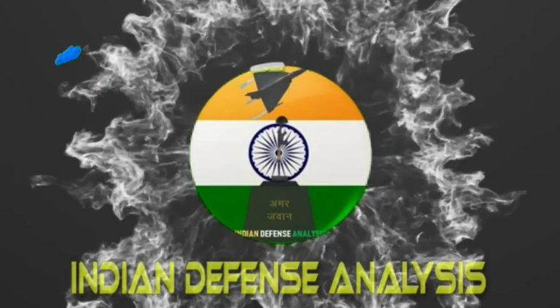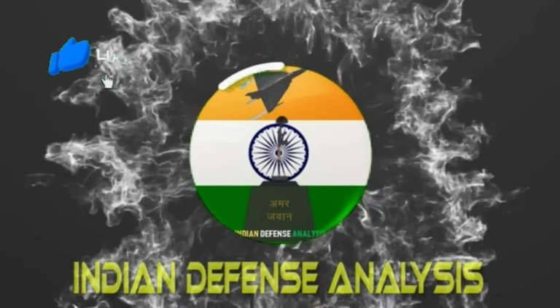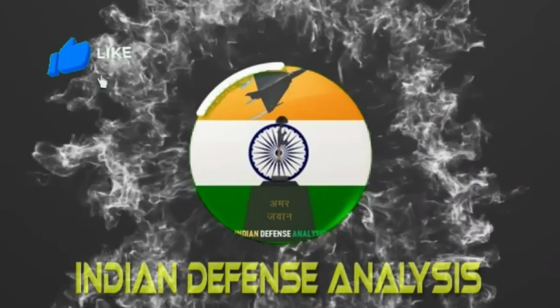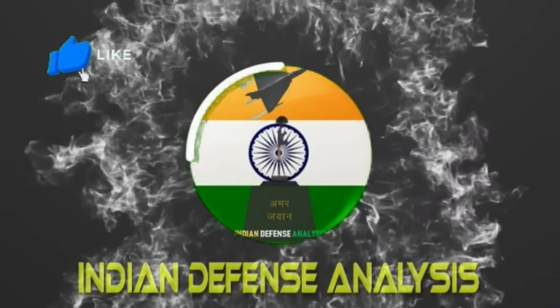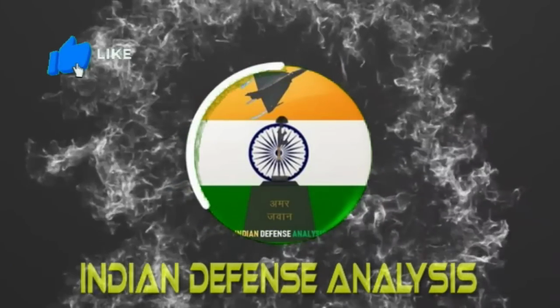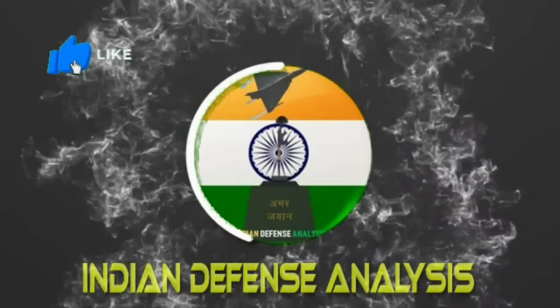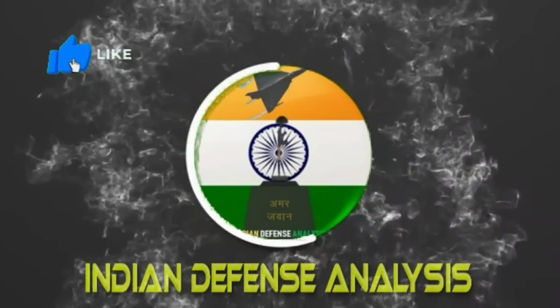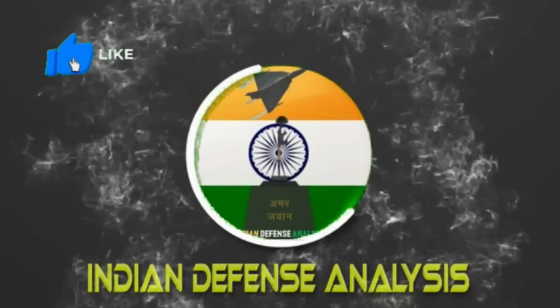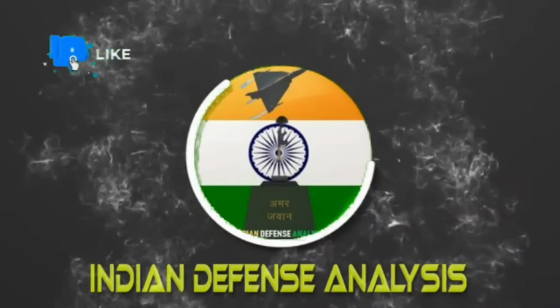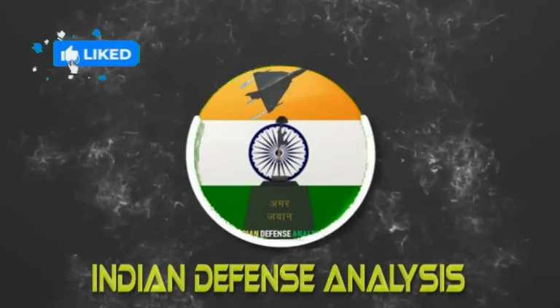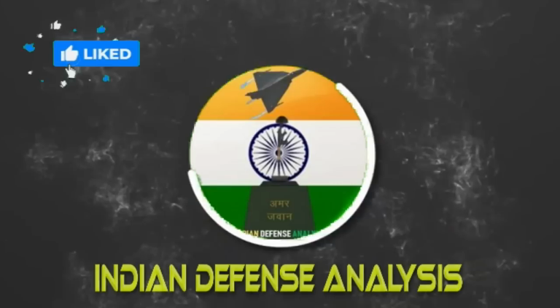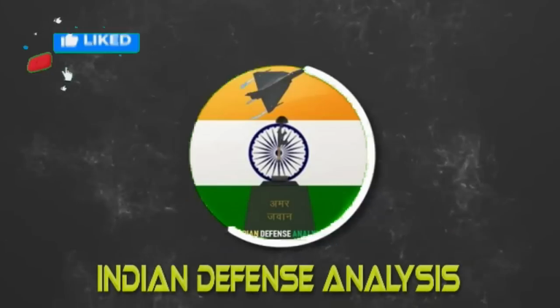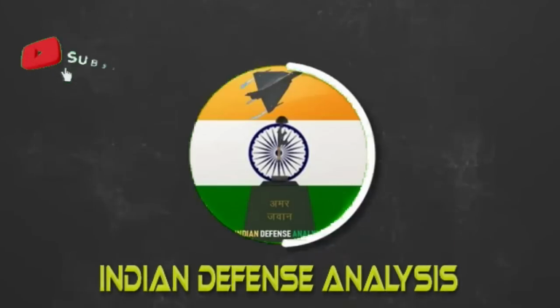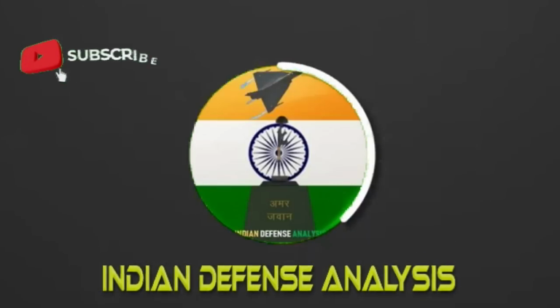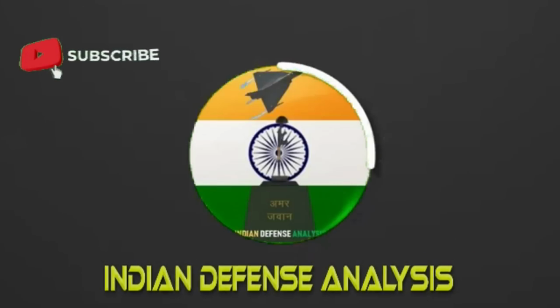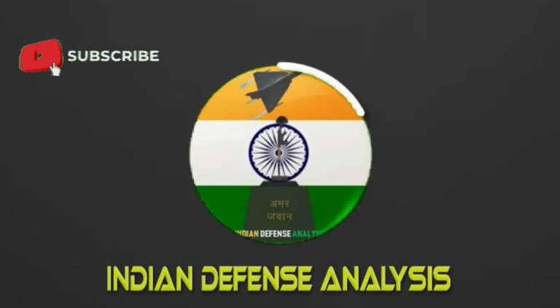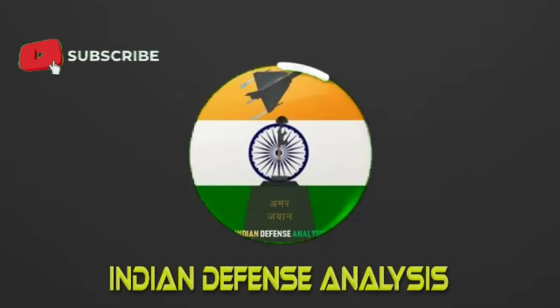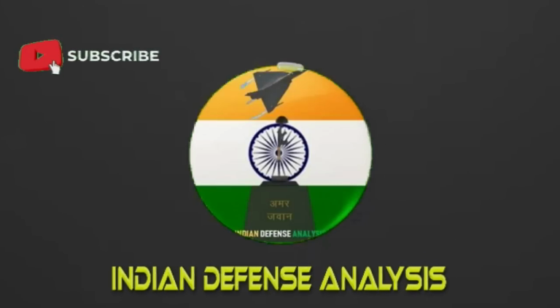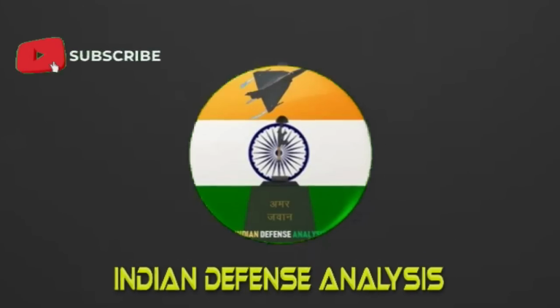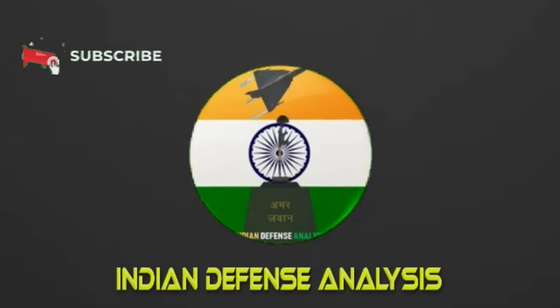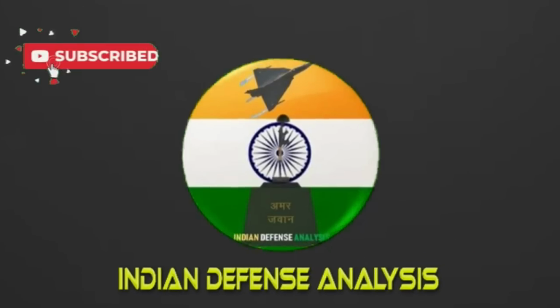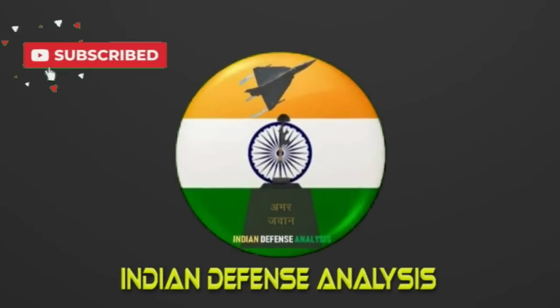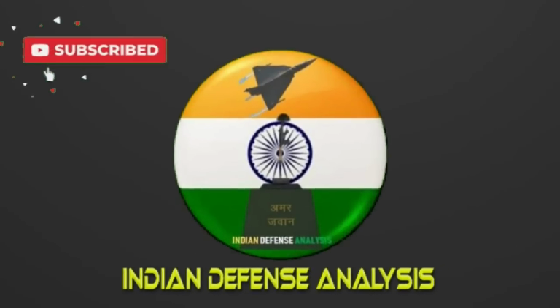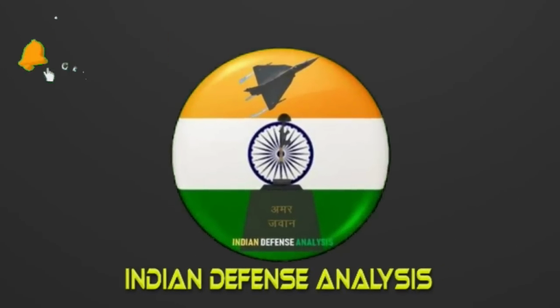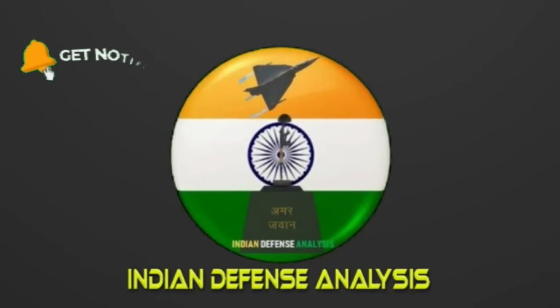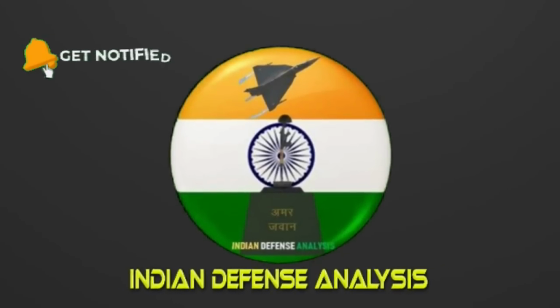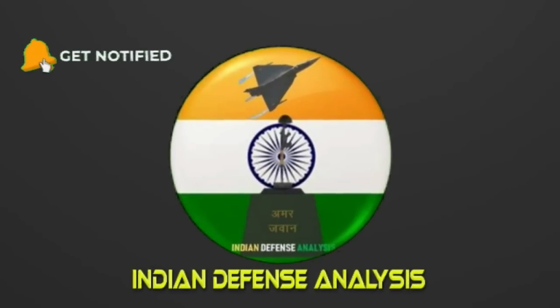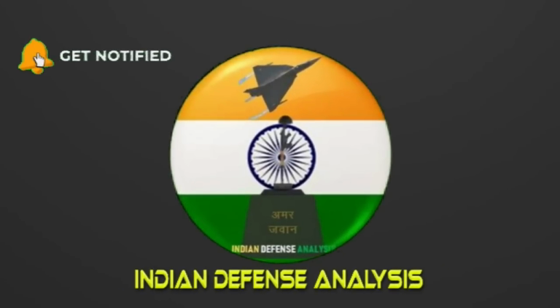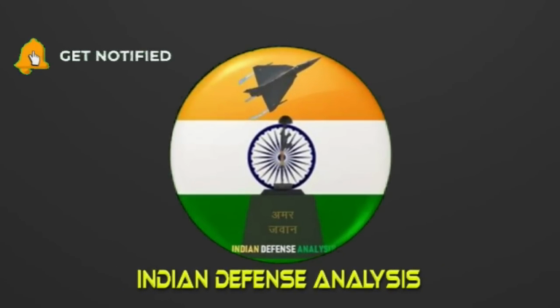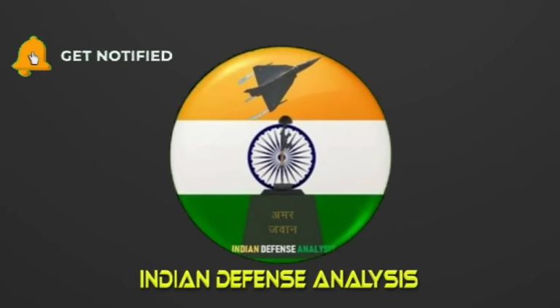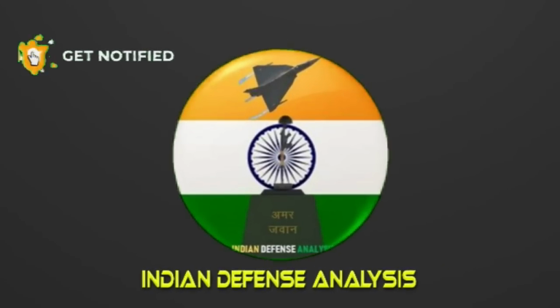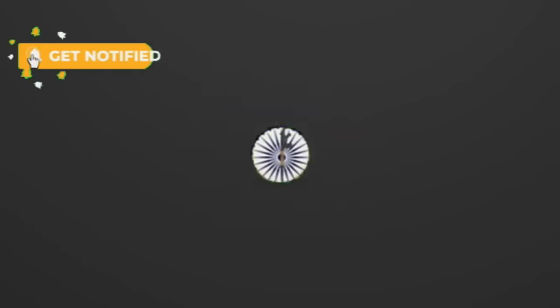Hello and welcome back to your own channel, Indian Defense Analysis, where we bring to you all the latest developments happening in the defense sector.